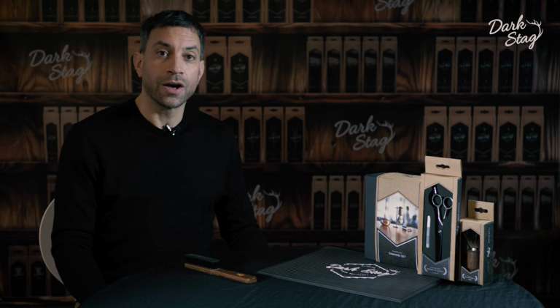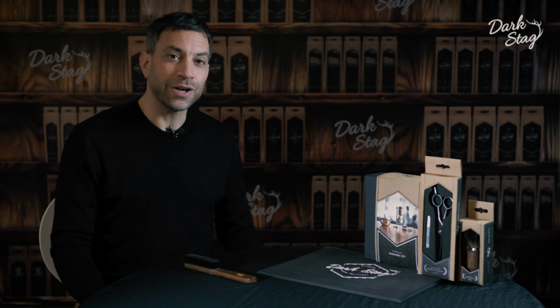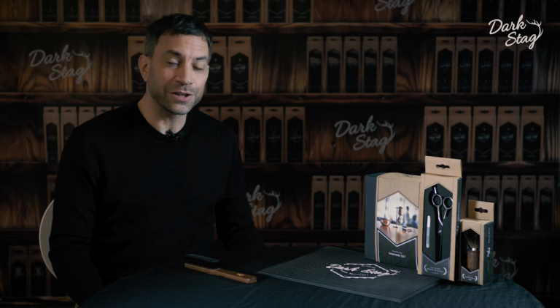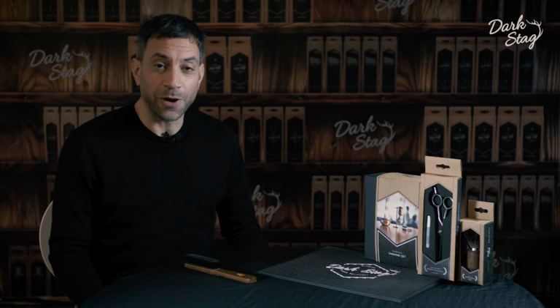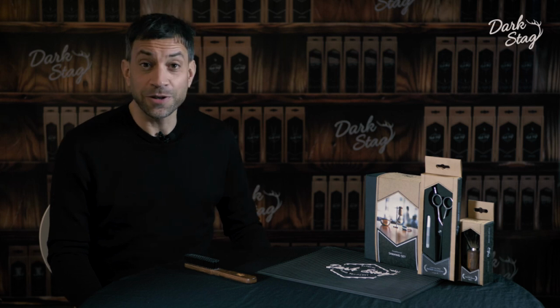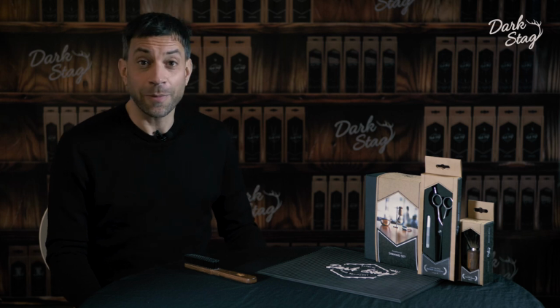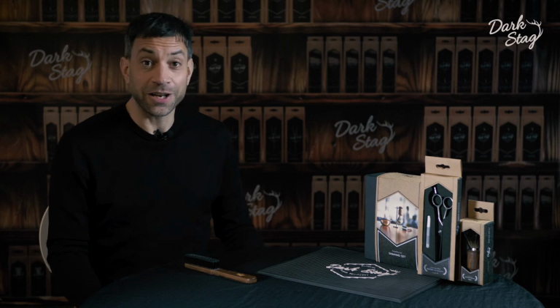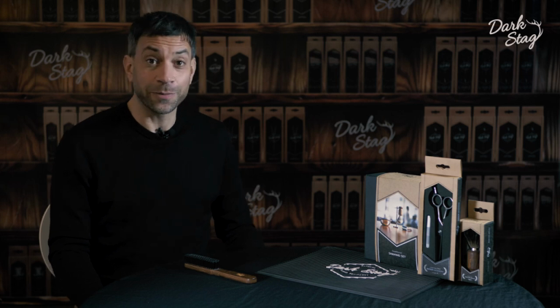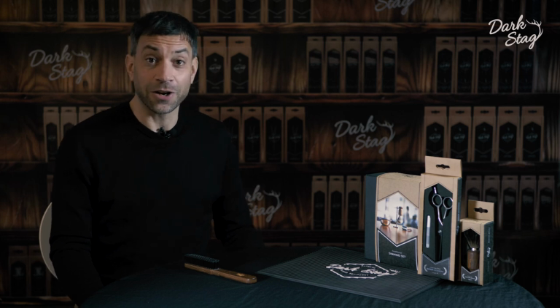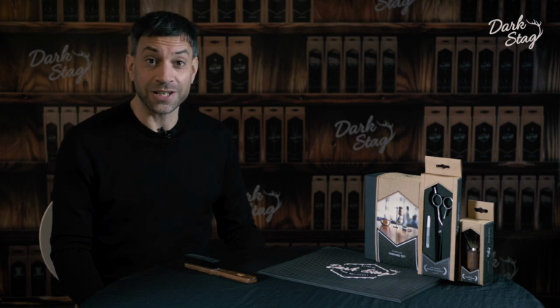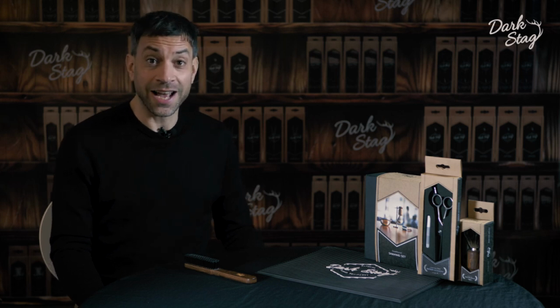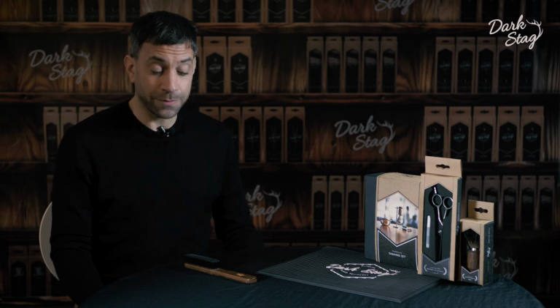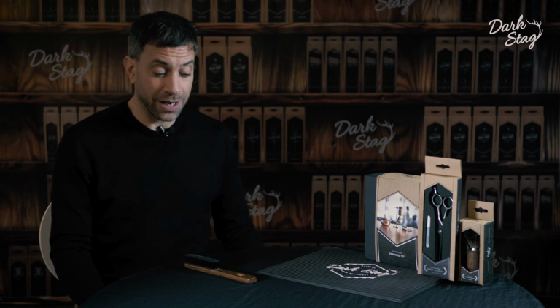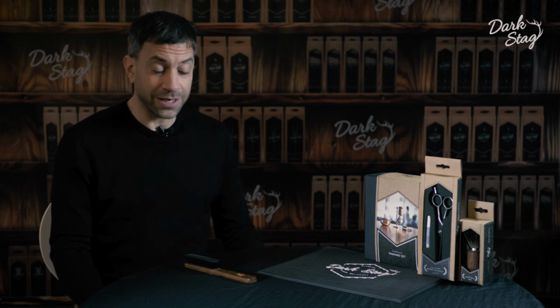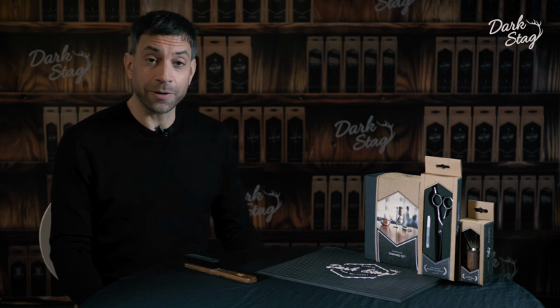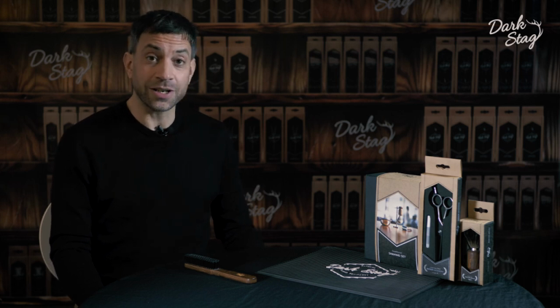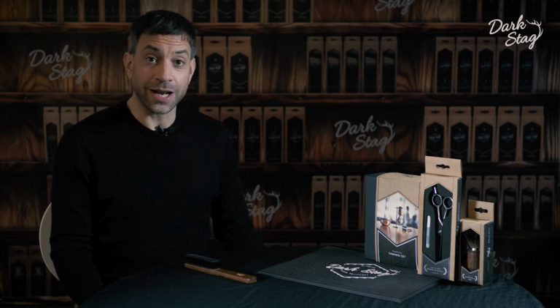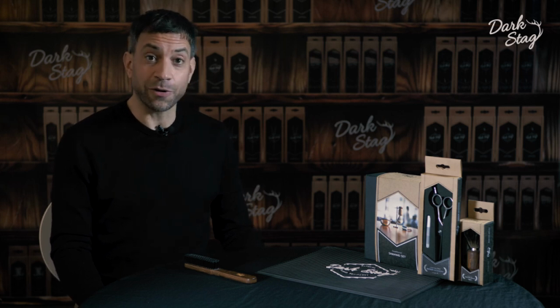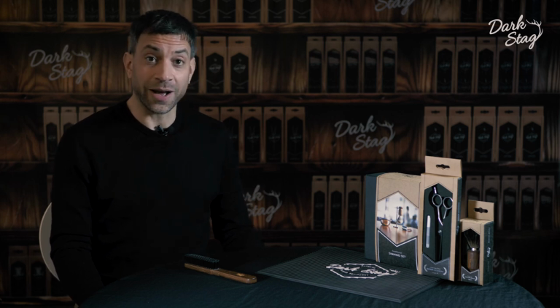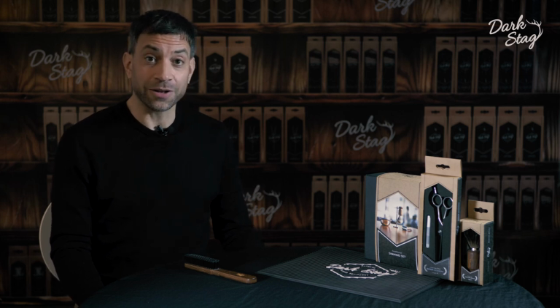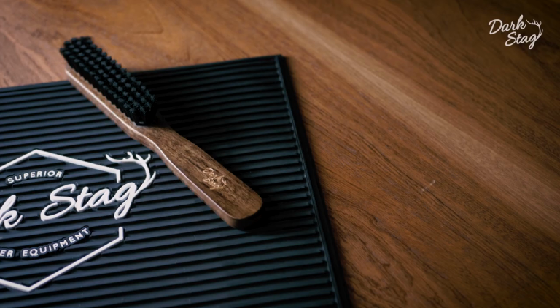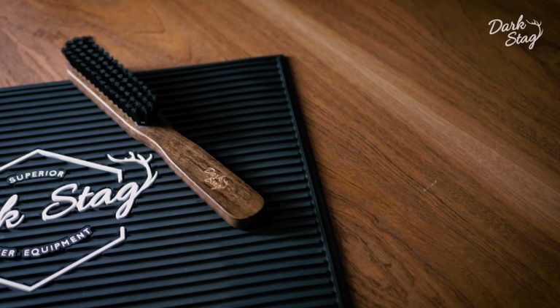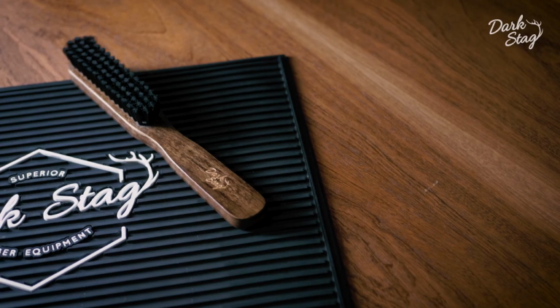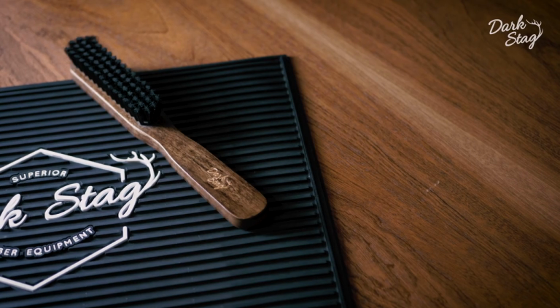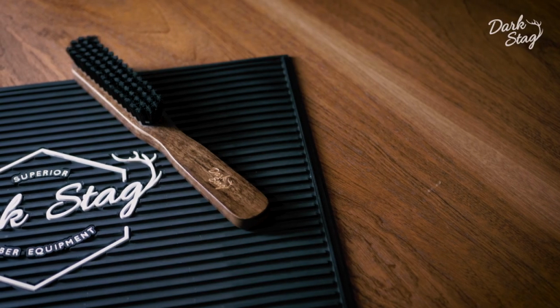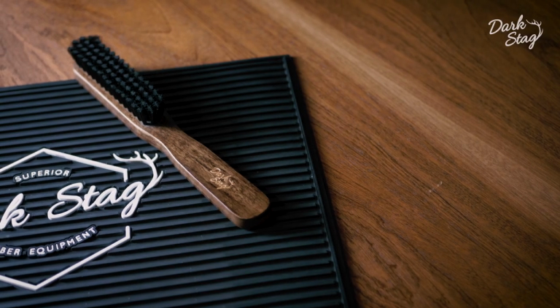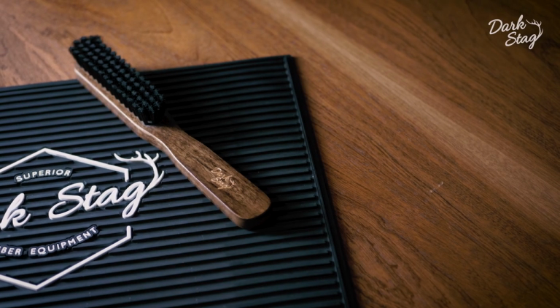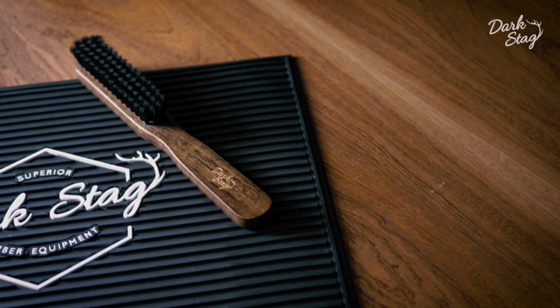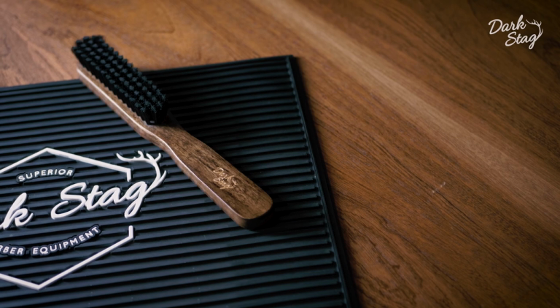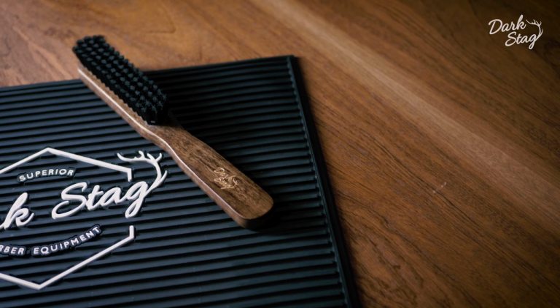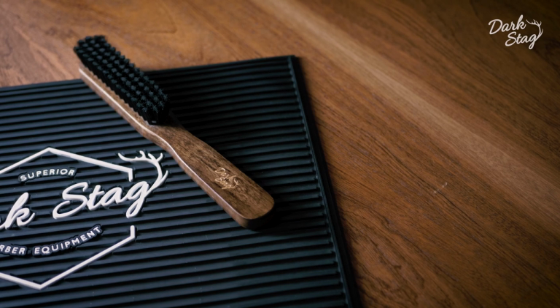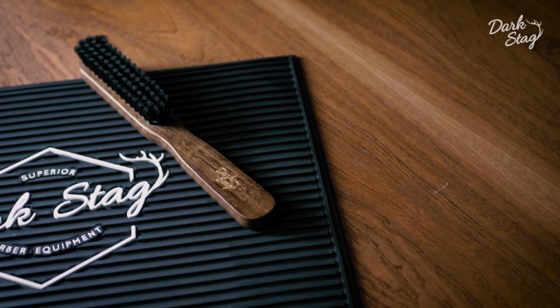Greetings Barbers. I'm Andy from Dark Stag and today I'm going to tell you about our new Dark Stag Fade Brush.